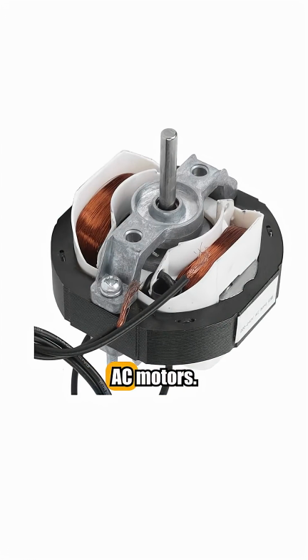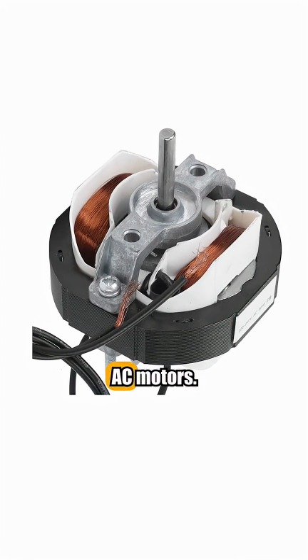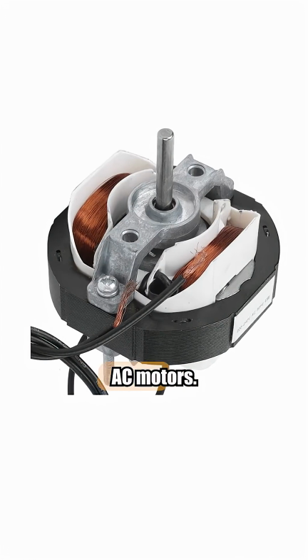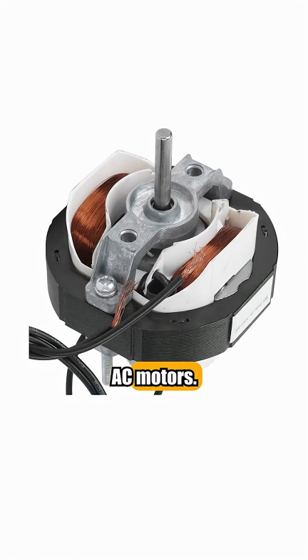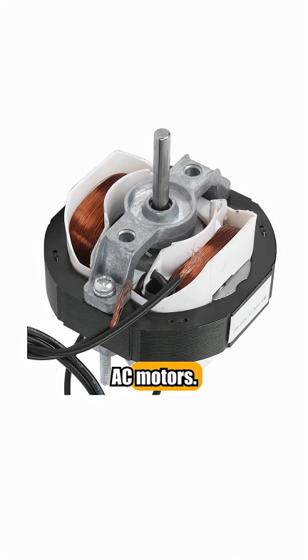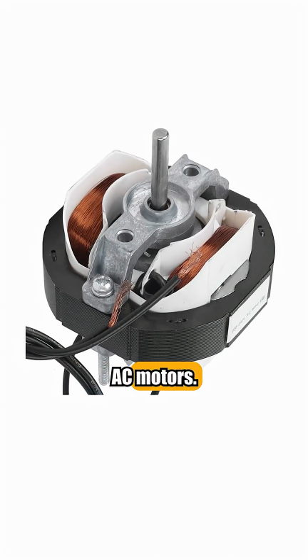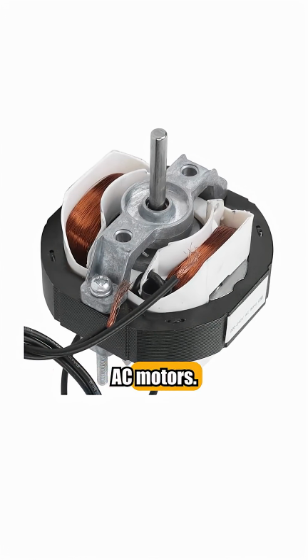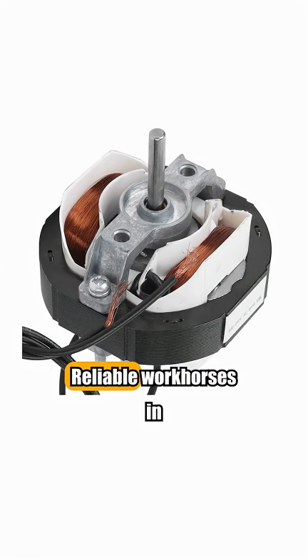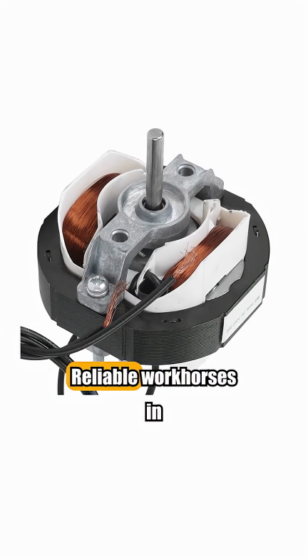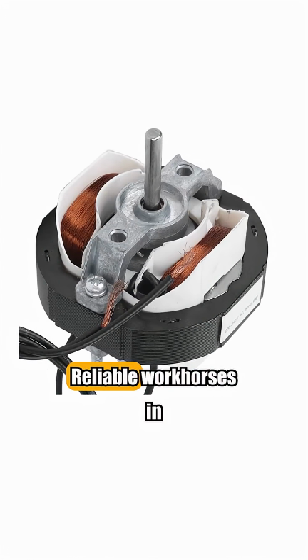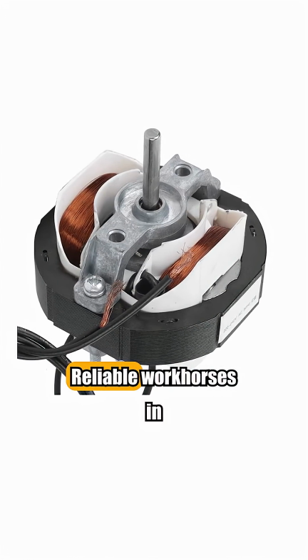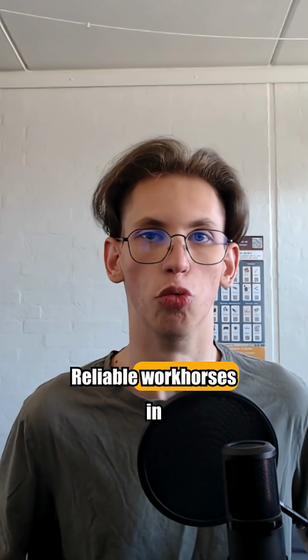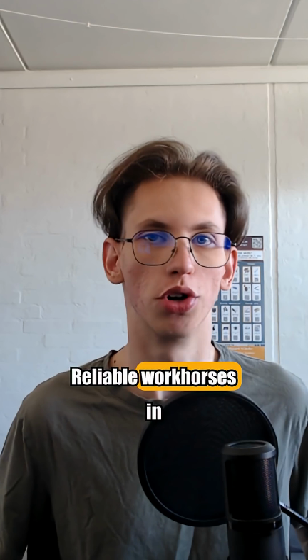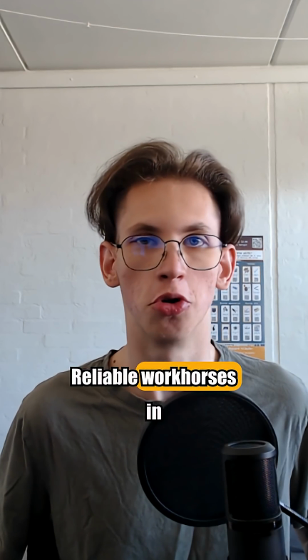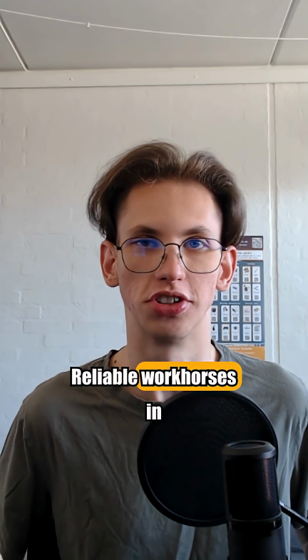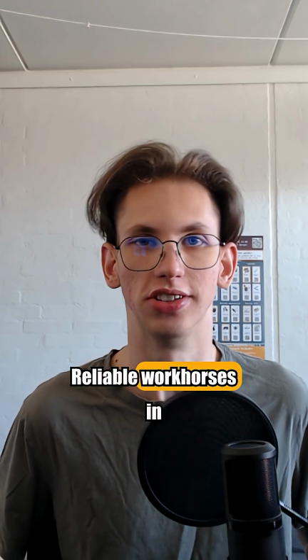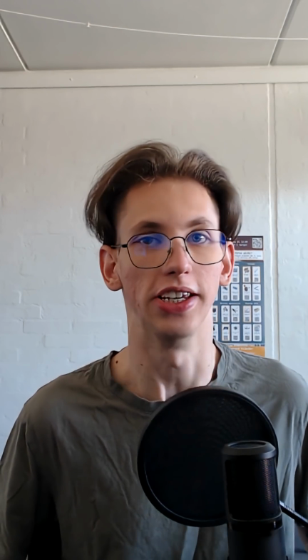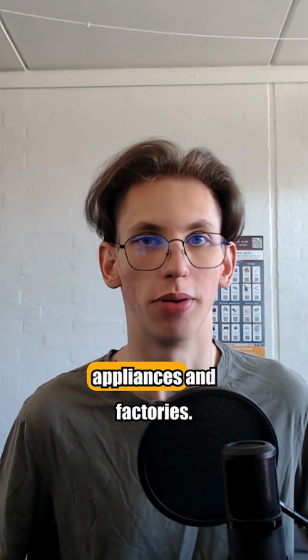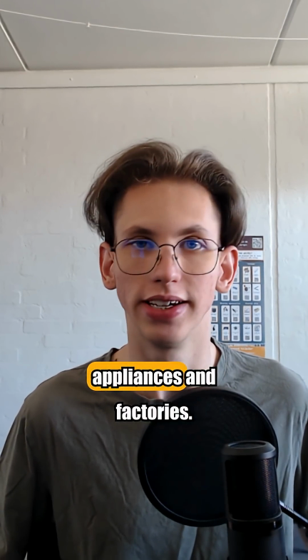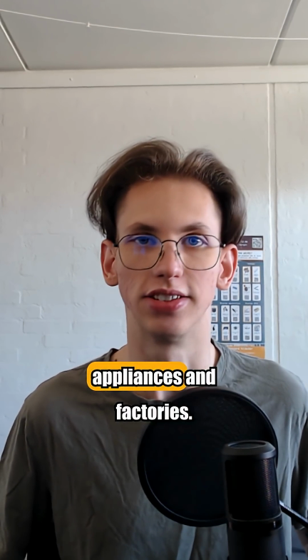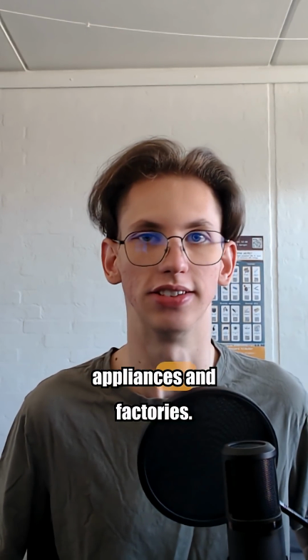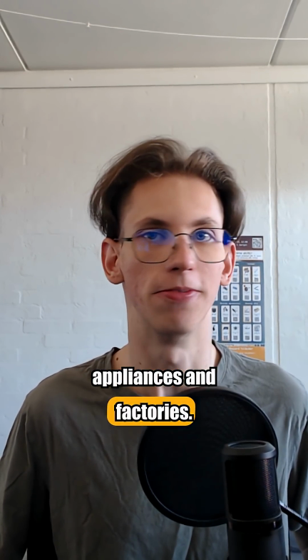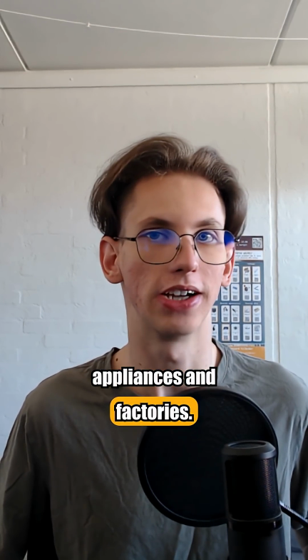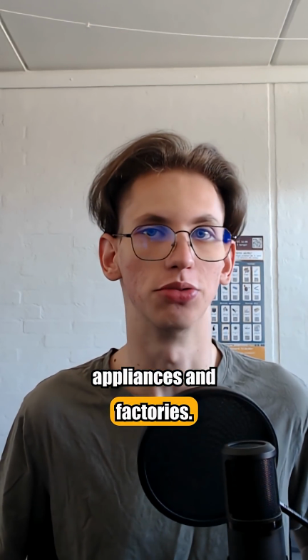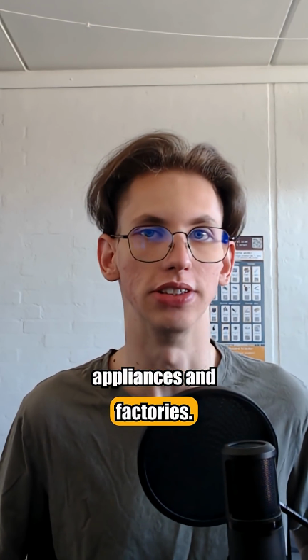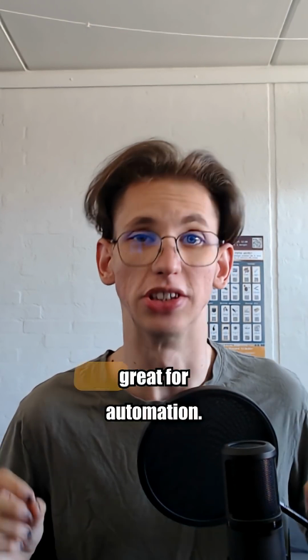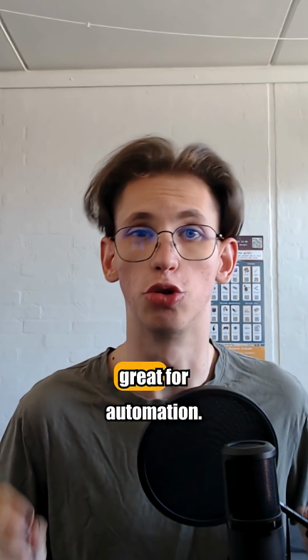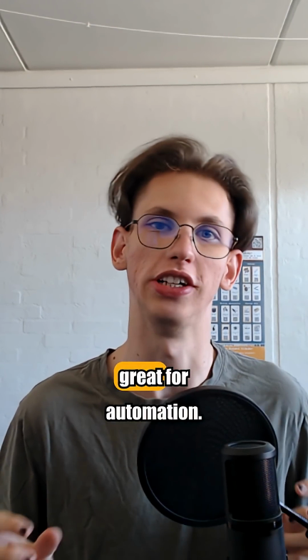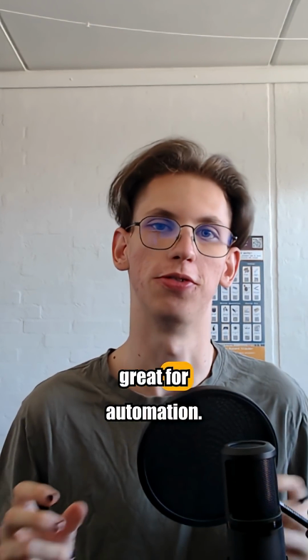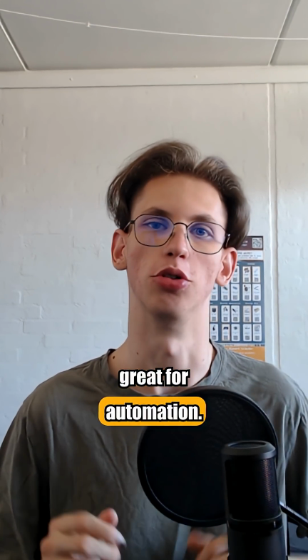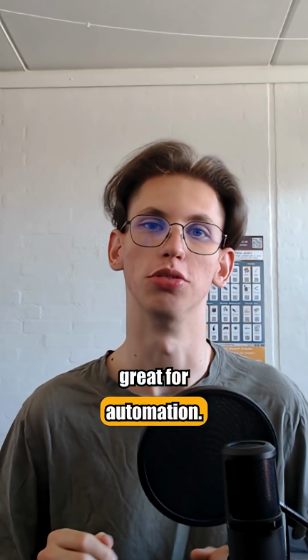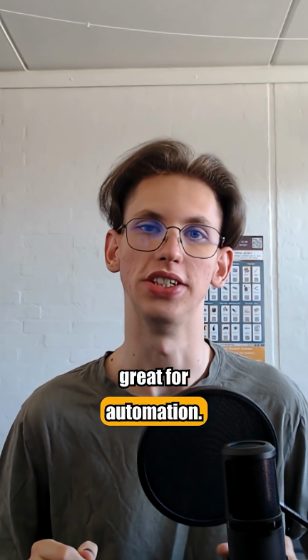AC motors. Reliable workhorses in appliances and factories. Great for automation.